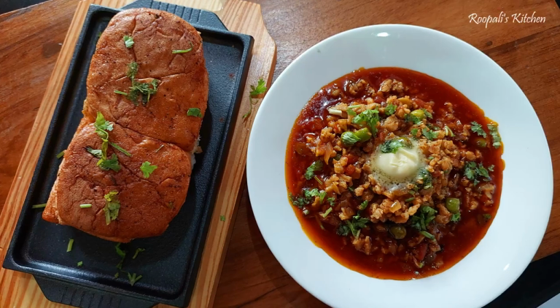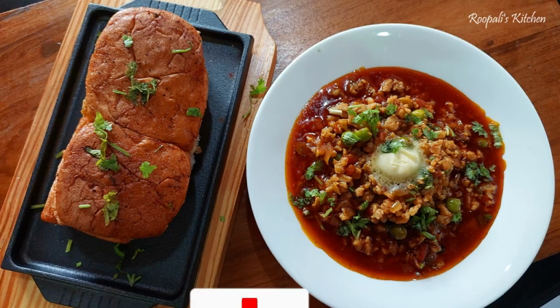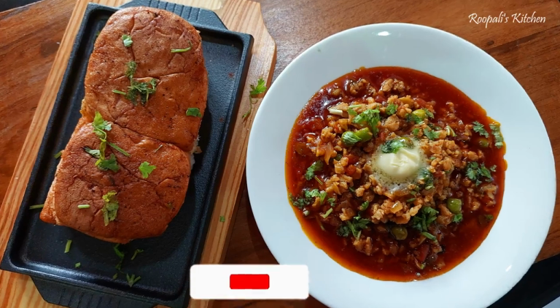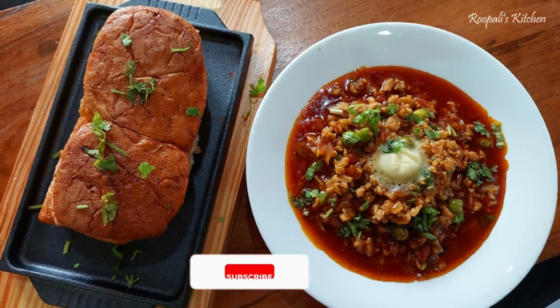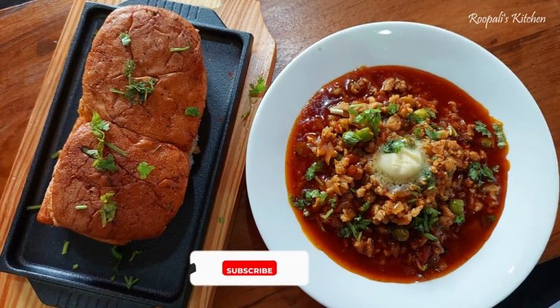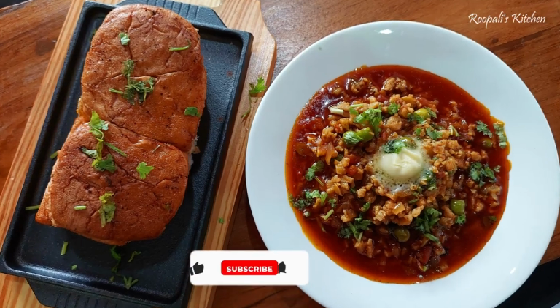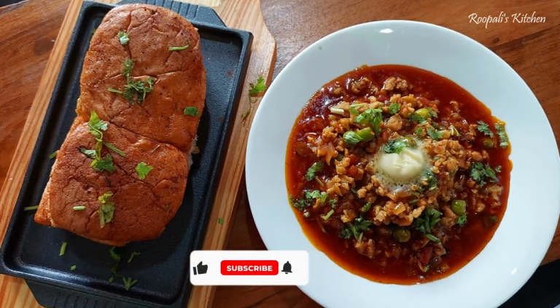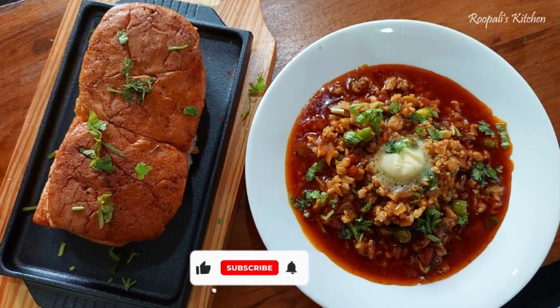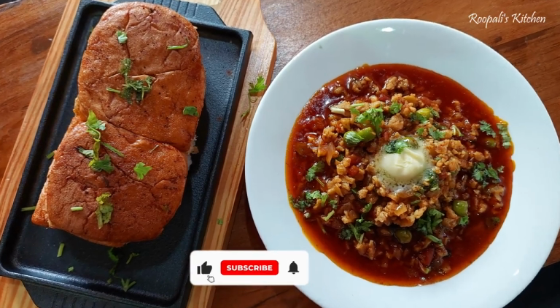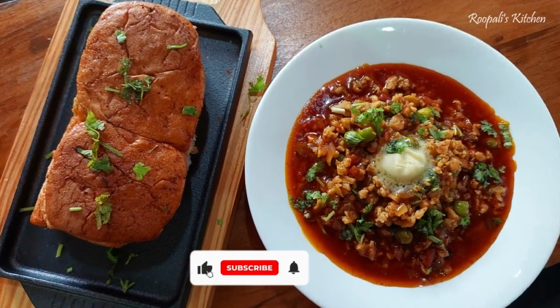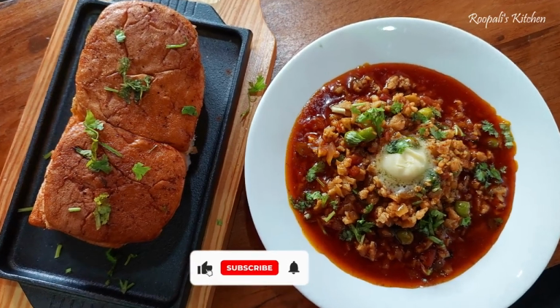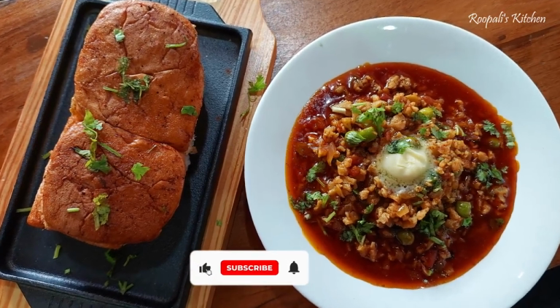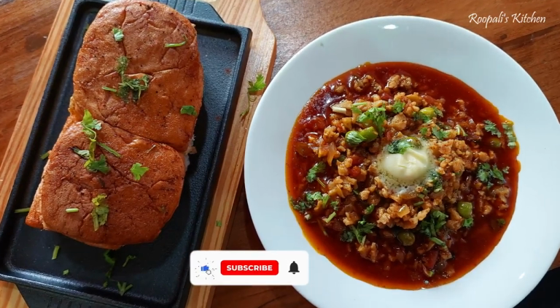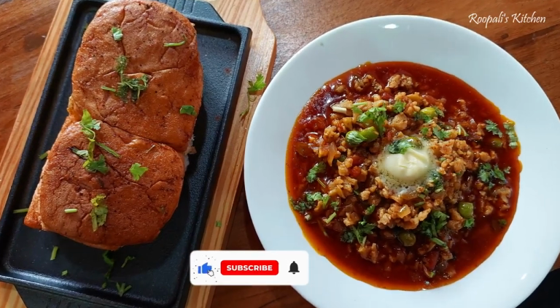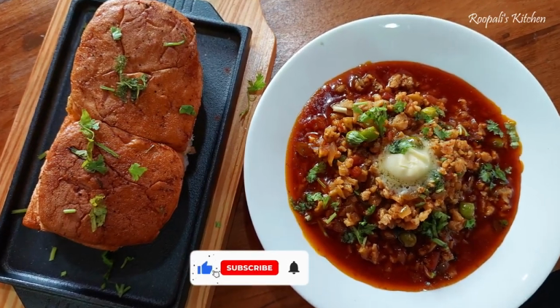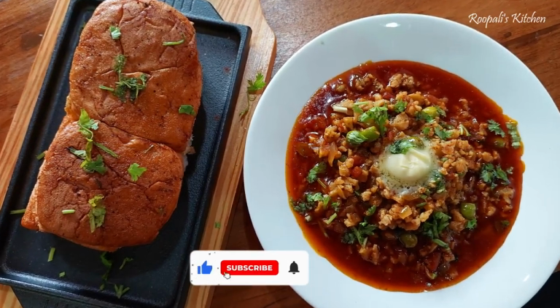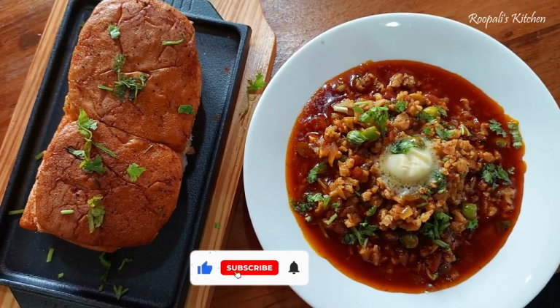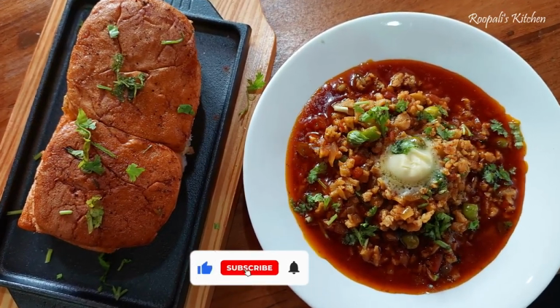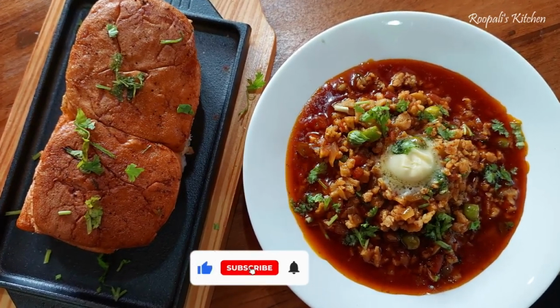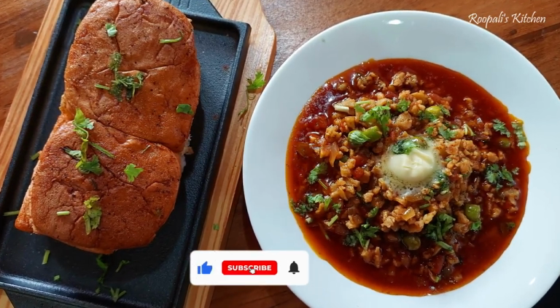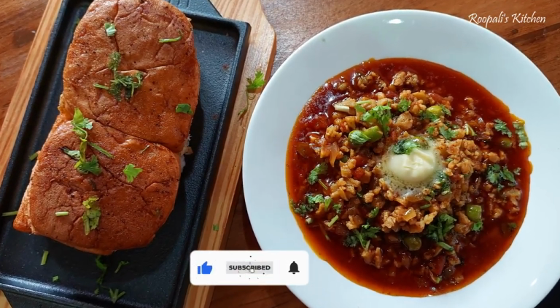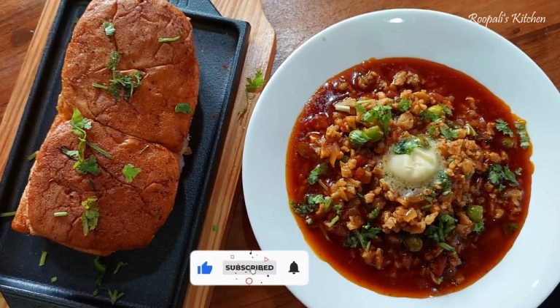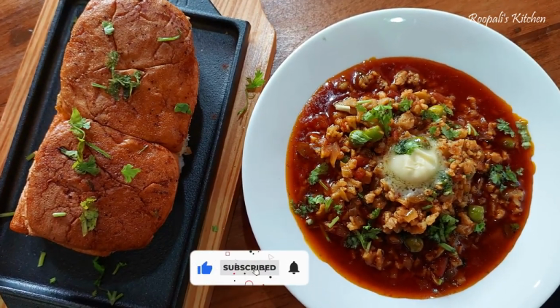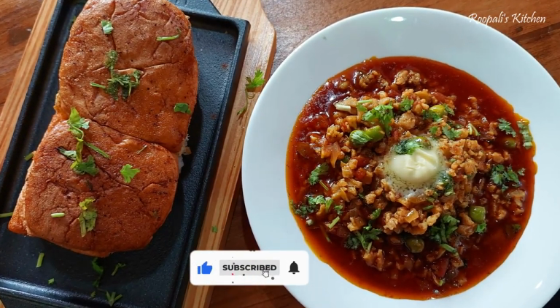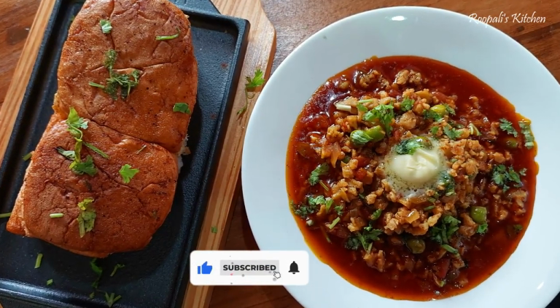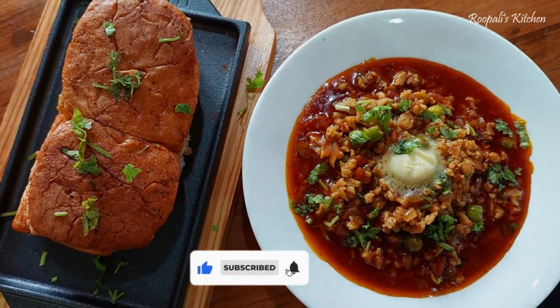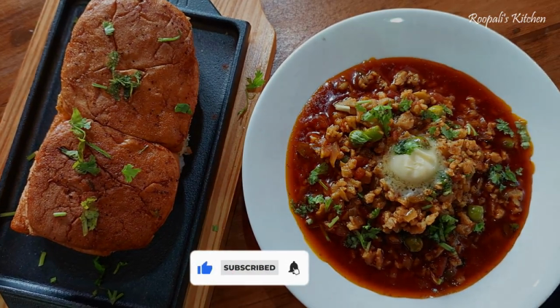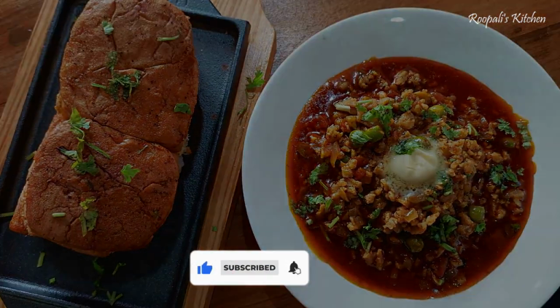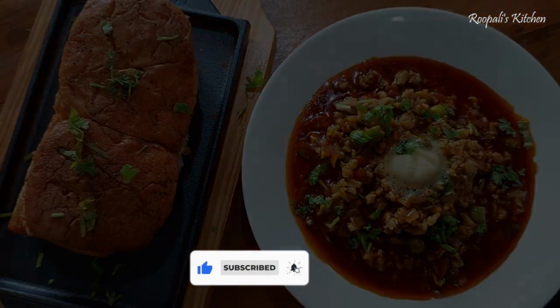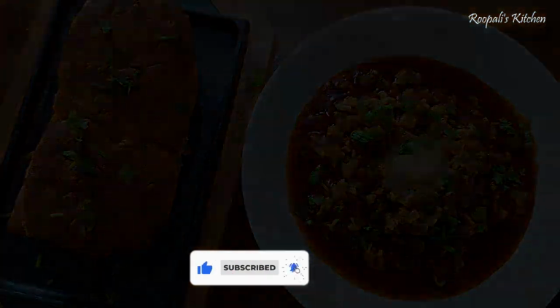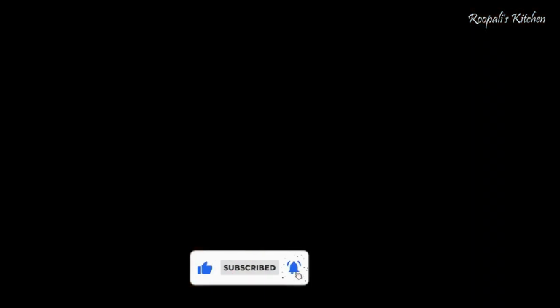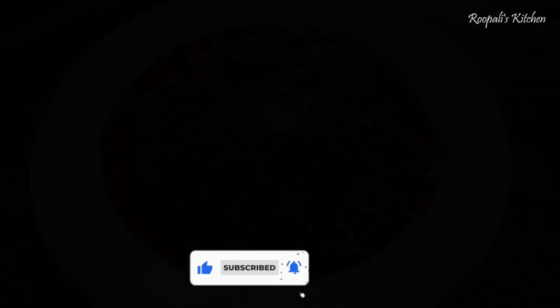Hello everyone, I am Rupali and once again welcome back to Rupali's Kitchen.